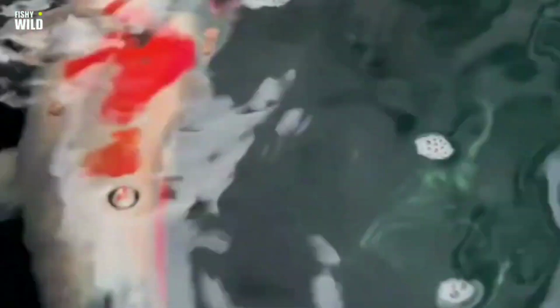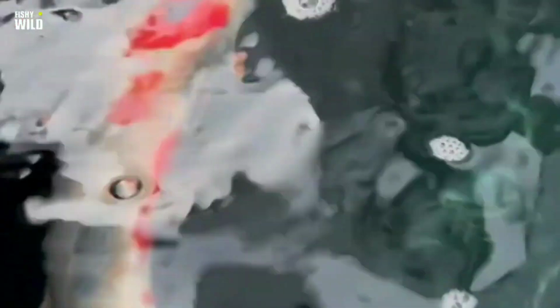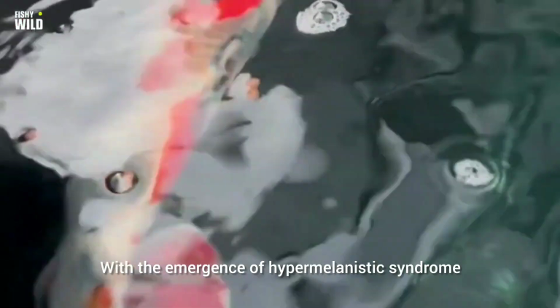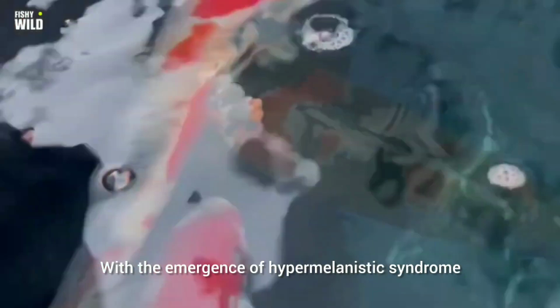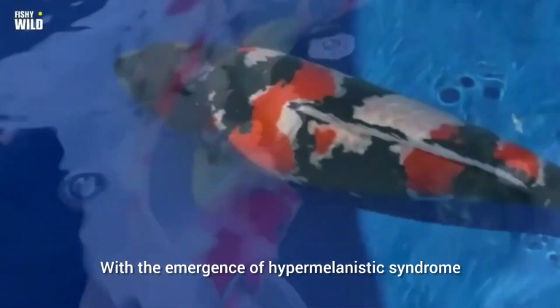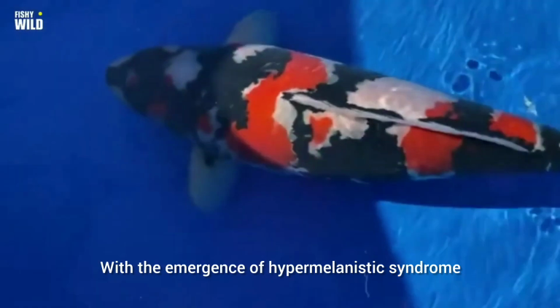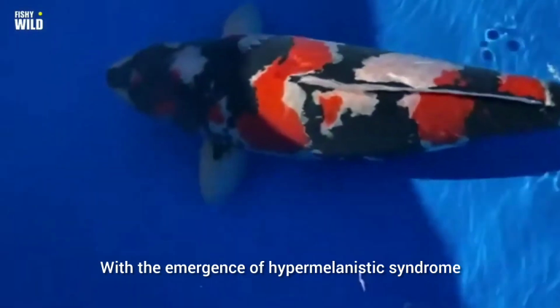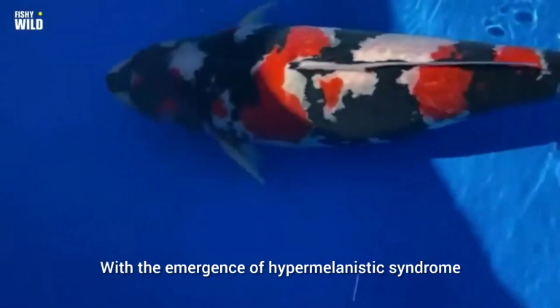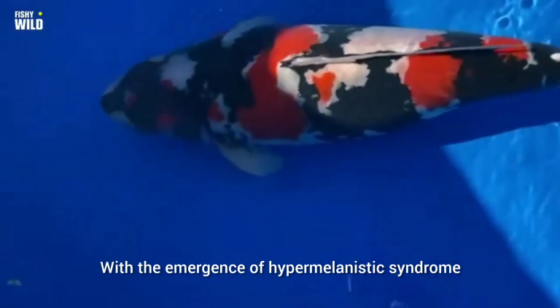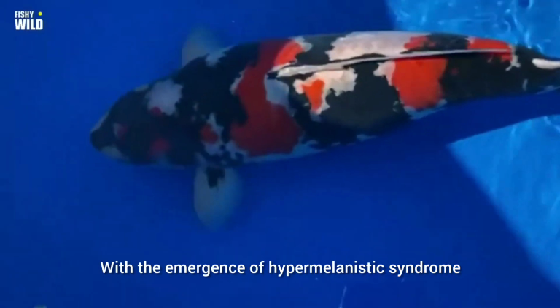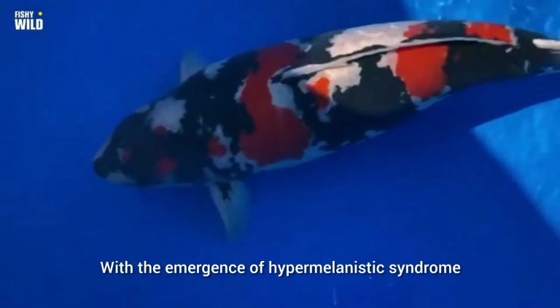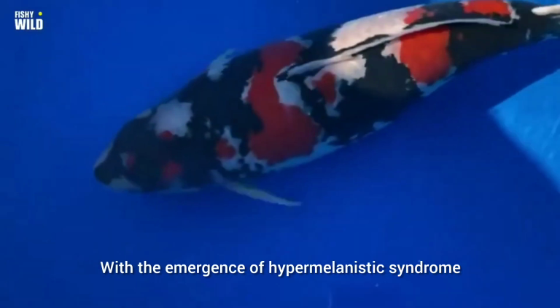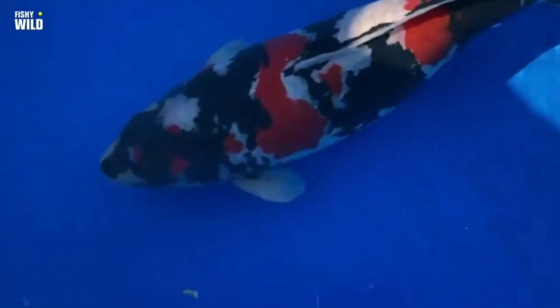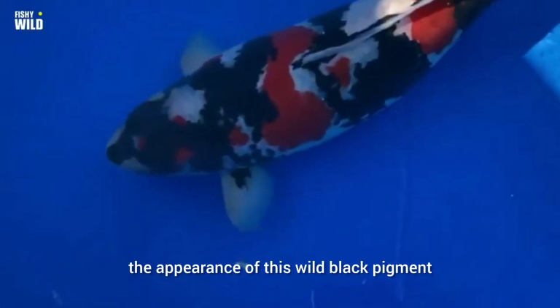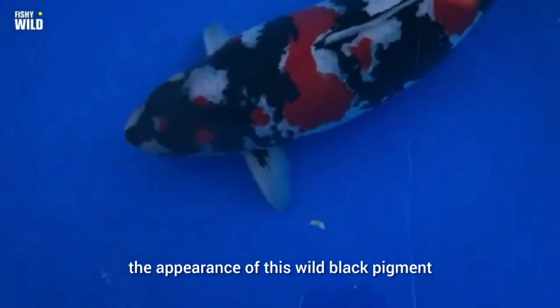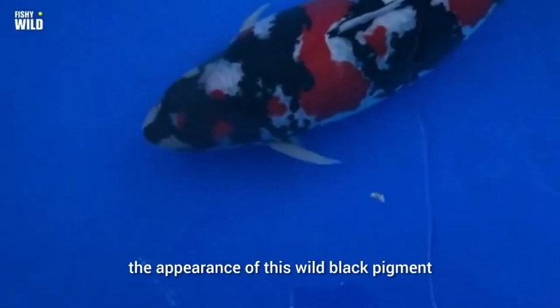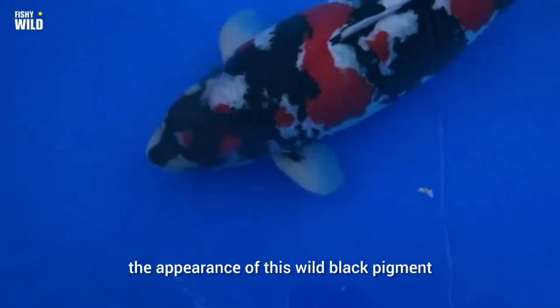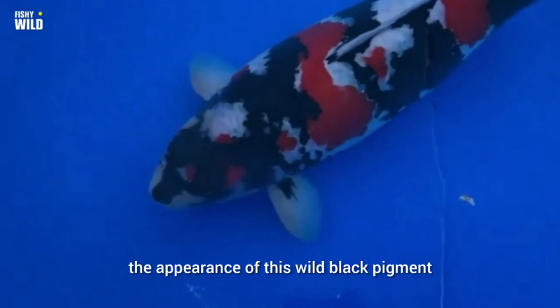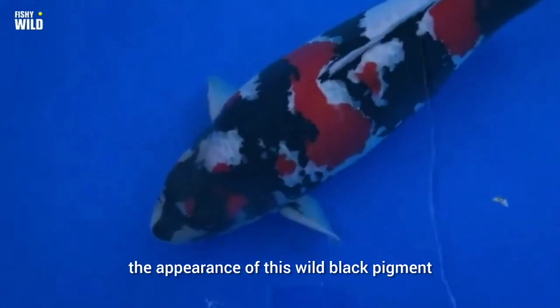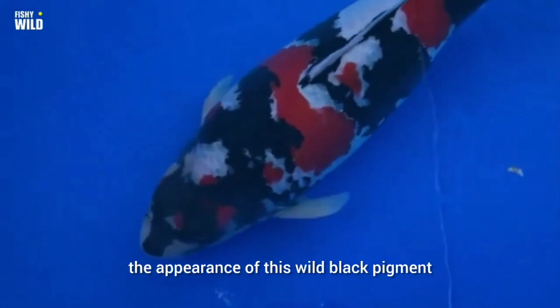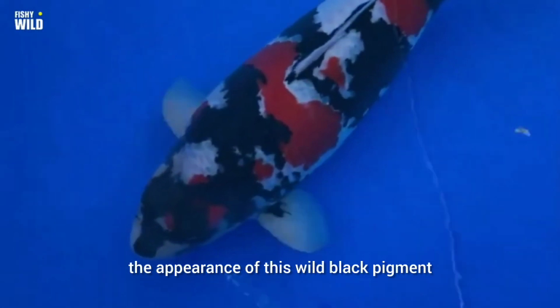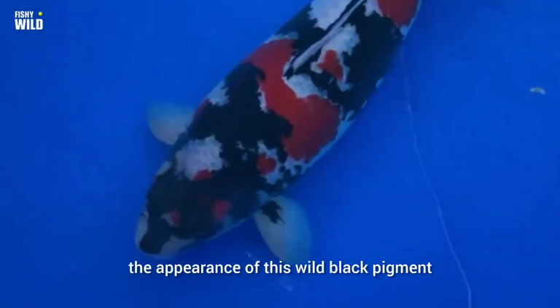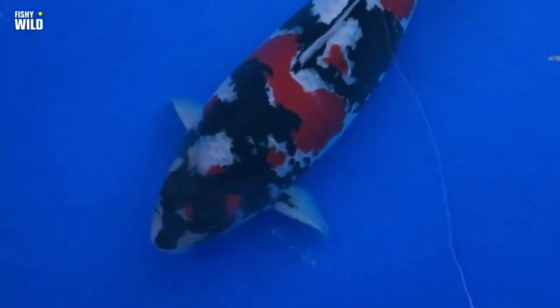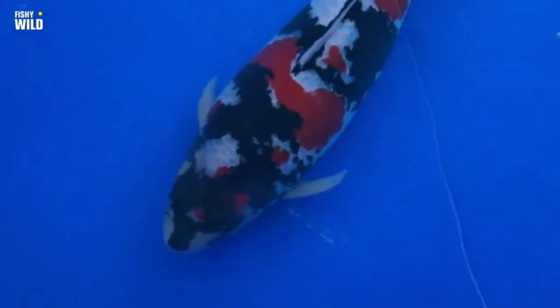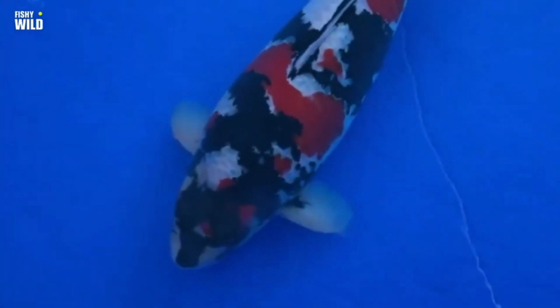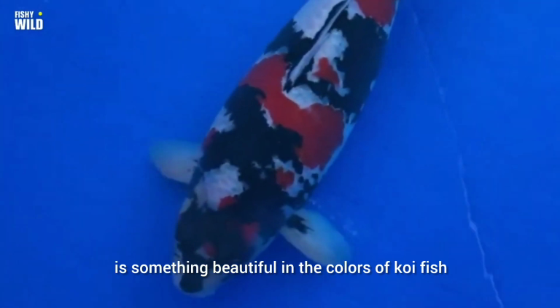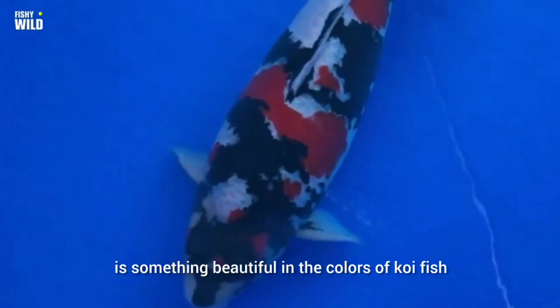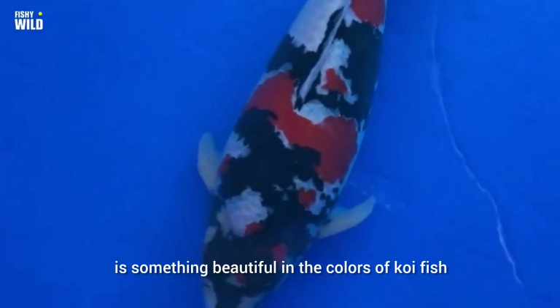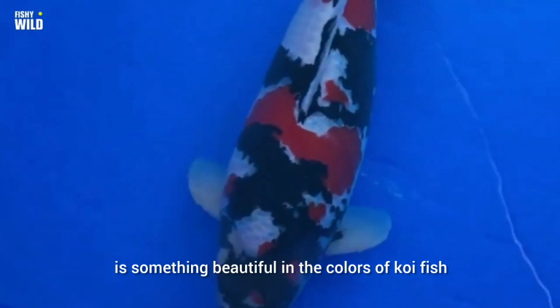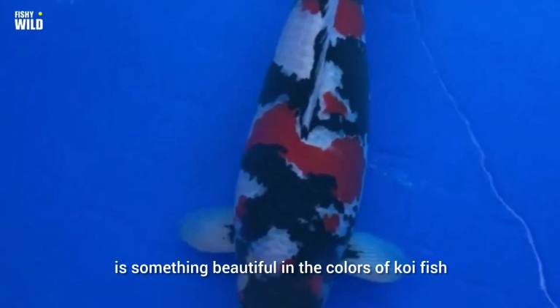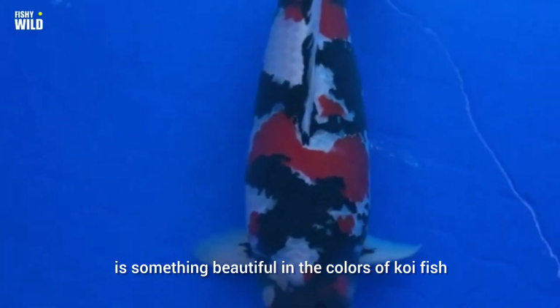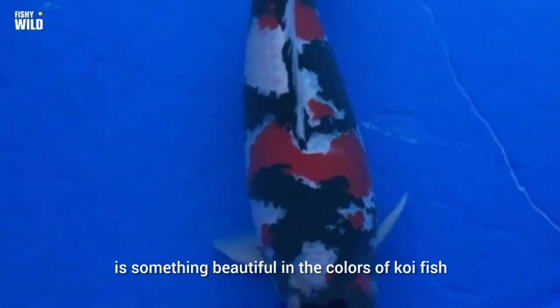But the emergence of hypermelanistic syndrome — the appearance of this wild black pigment — is something beautiful in the colors of koi fish.